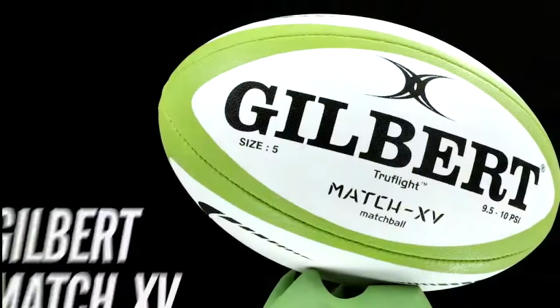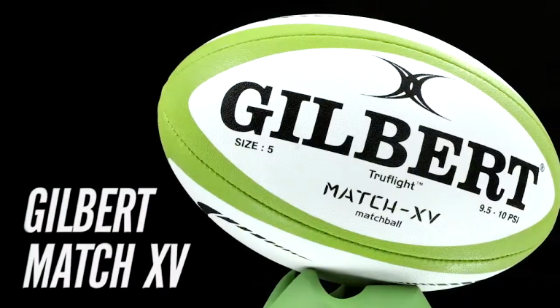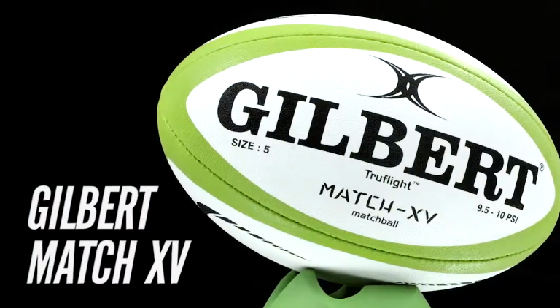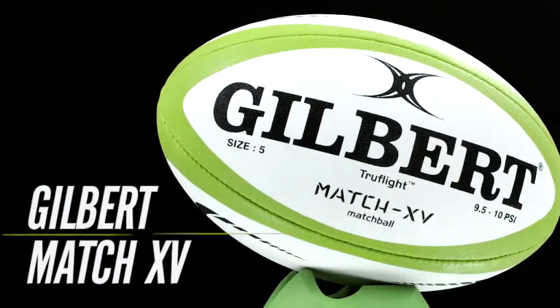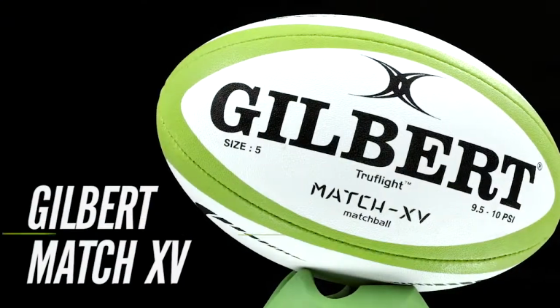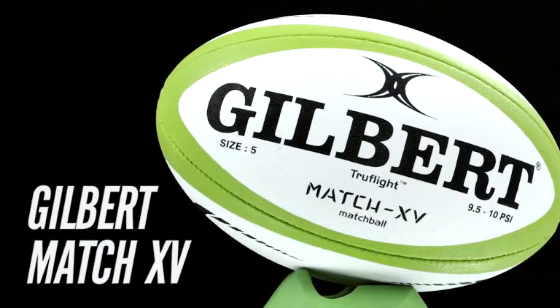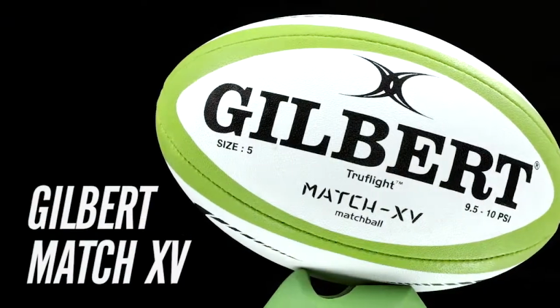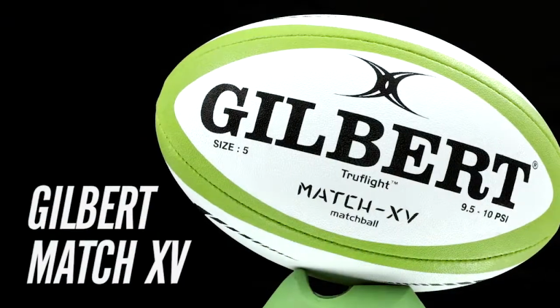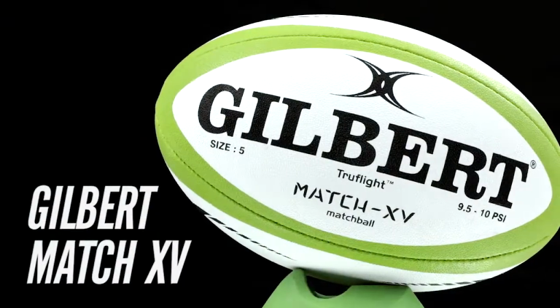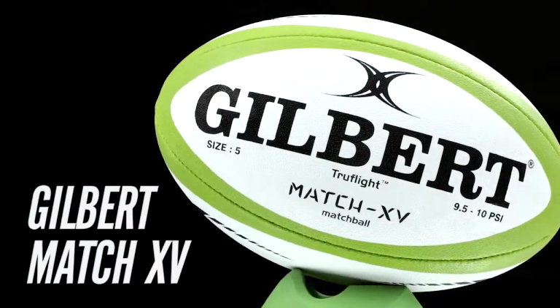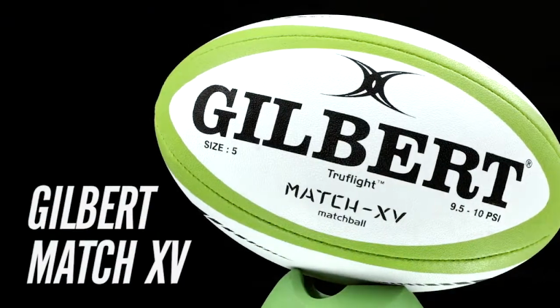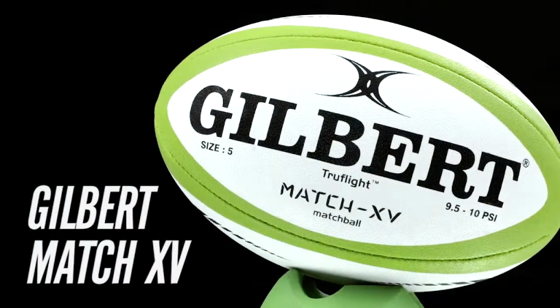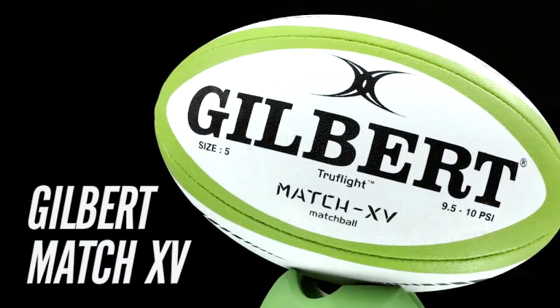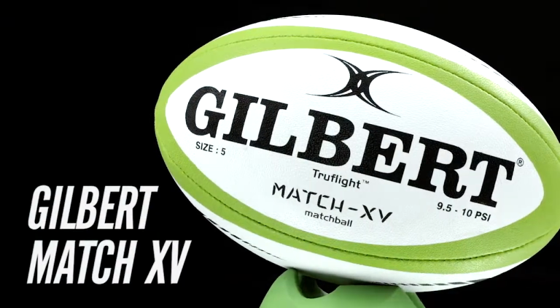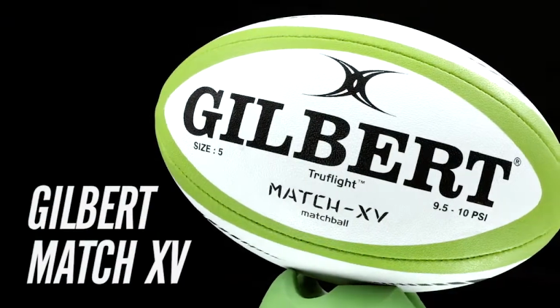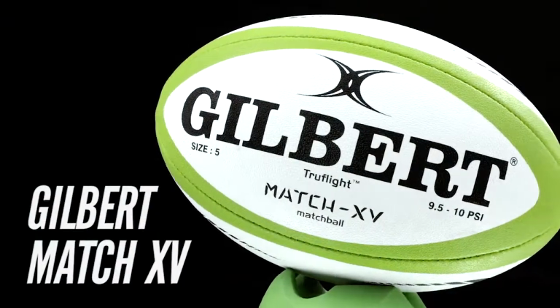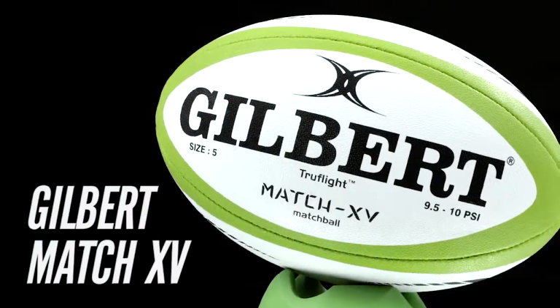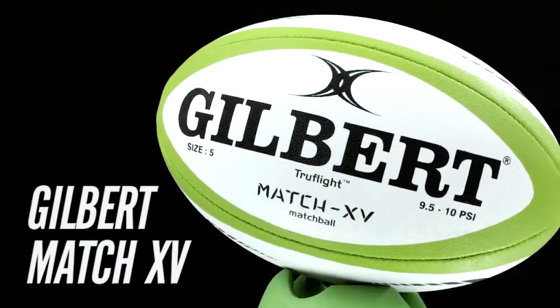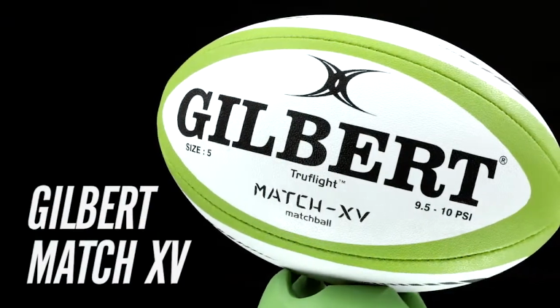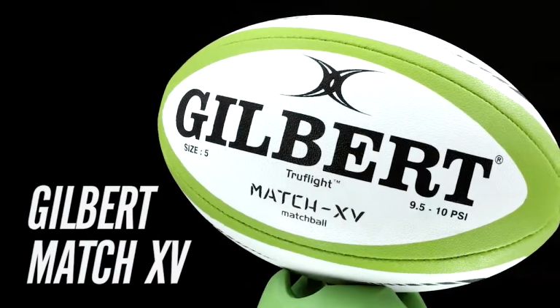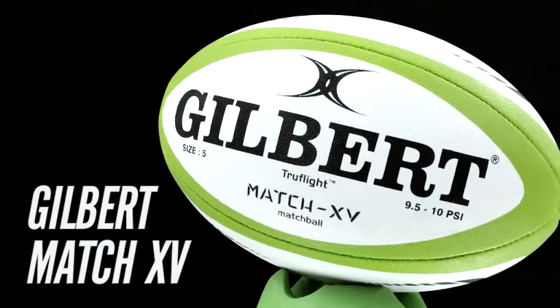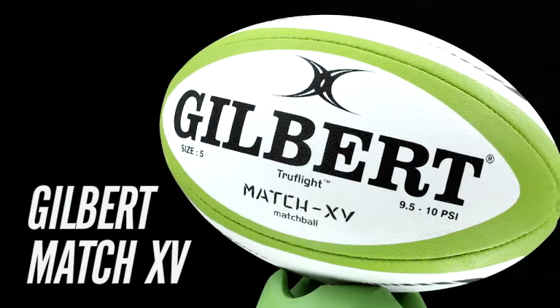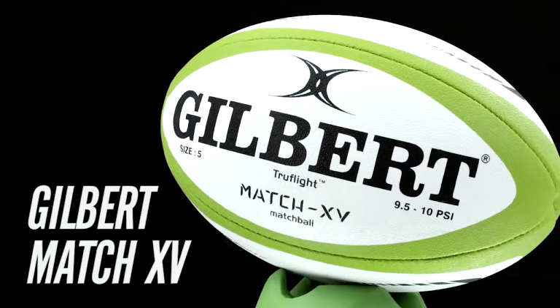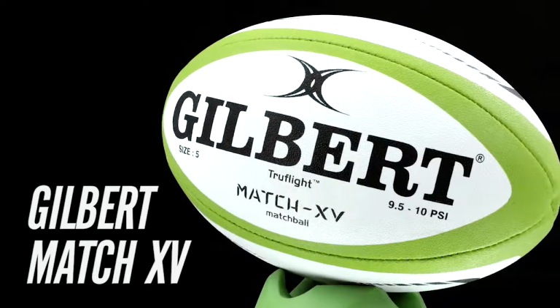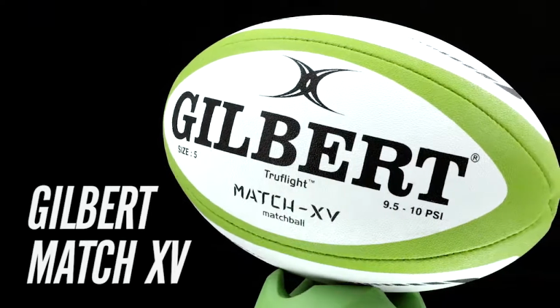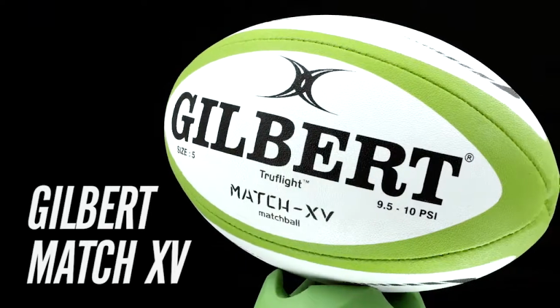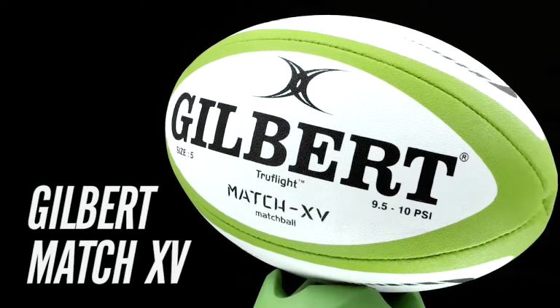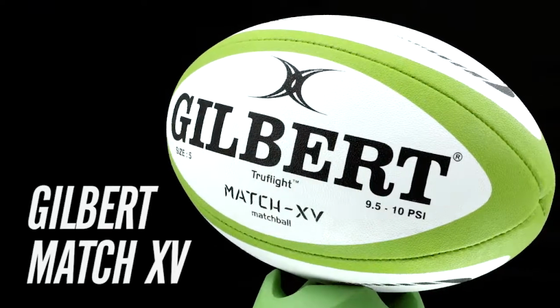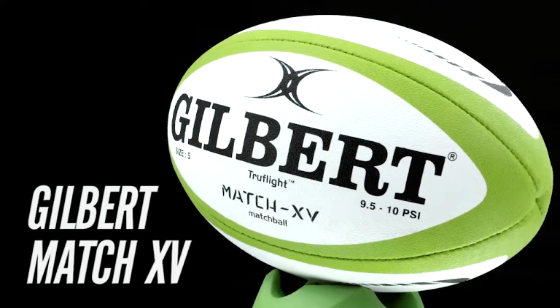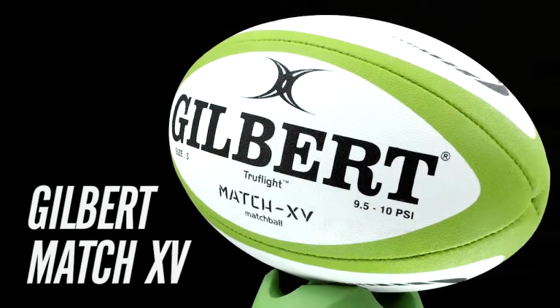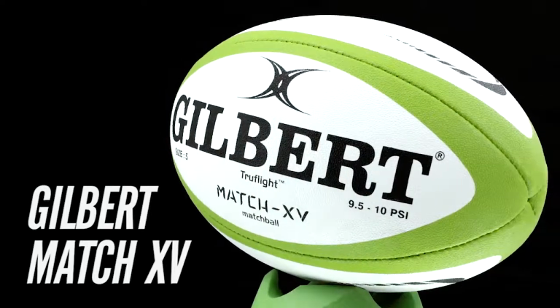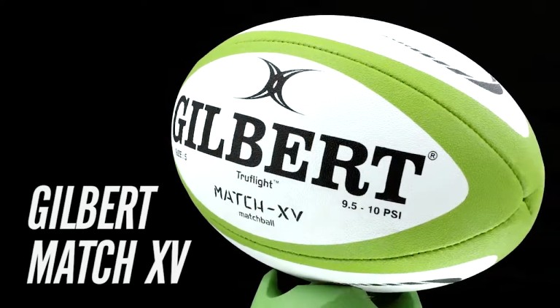Command the field with the official ball of the 2015 Rugby World Cup, the Gilbert Match 15 Rugby Ball.